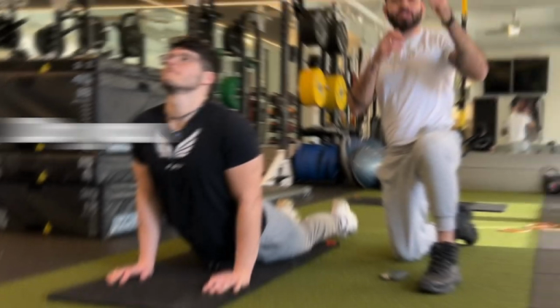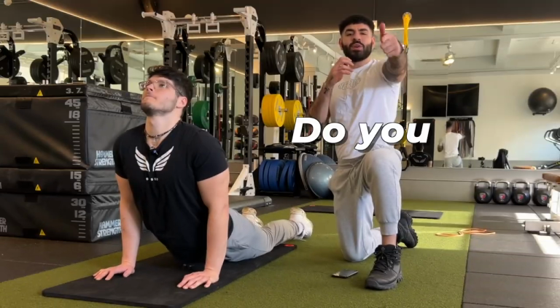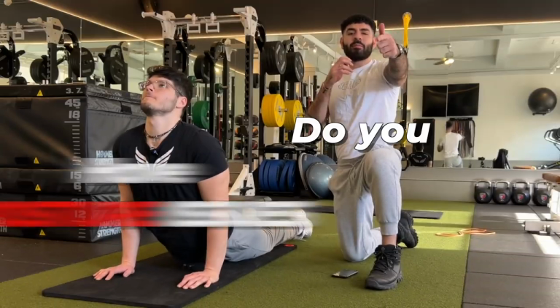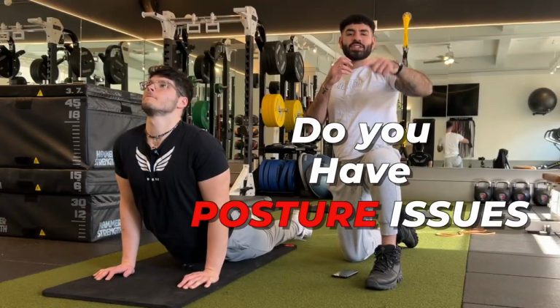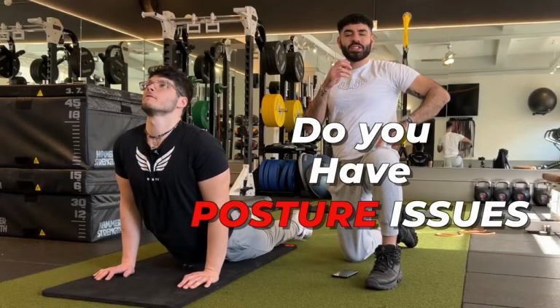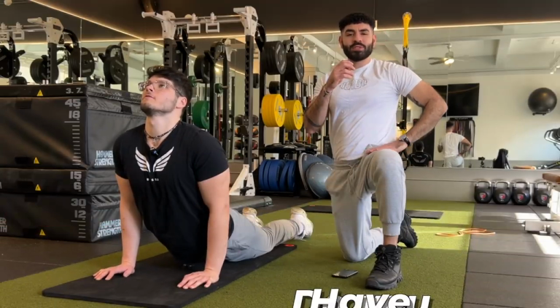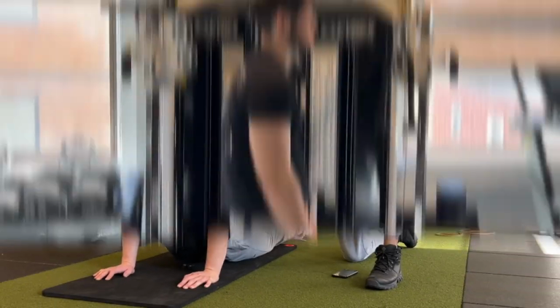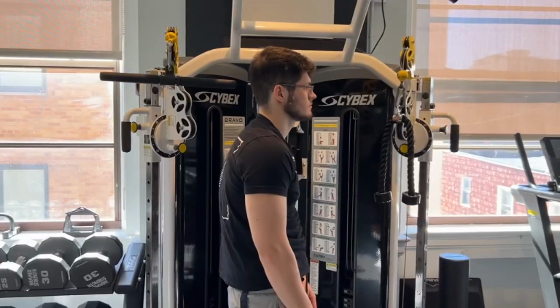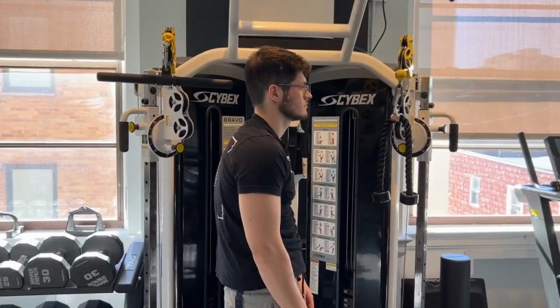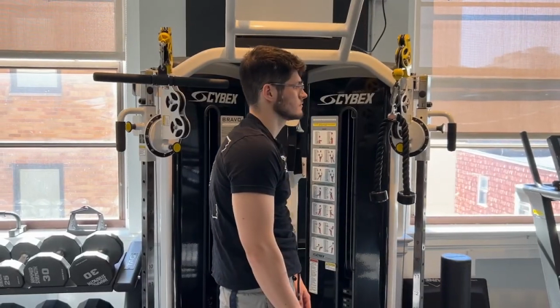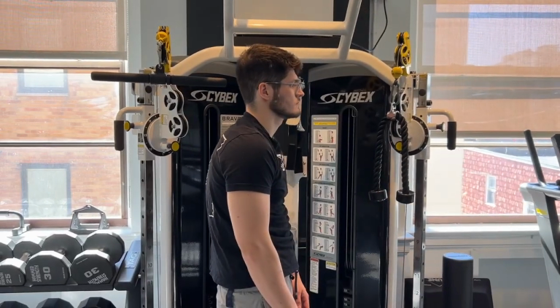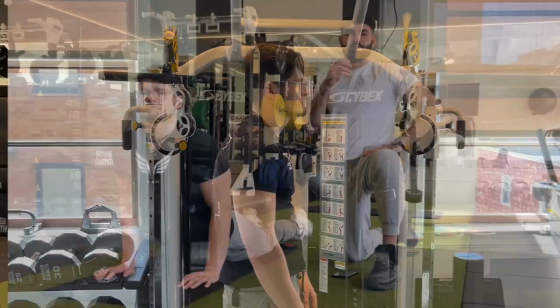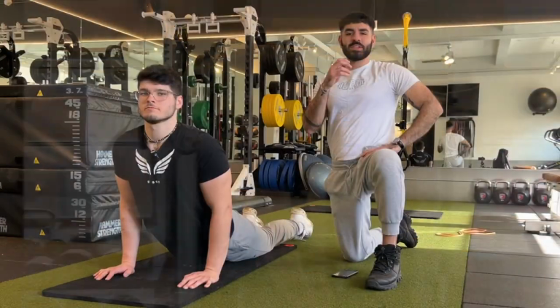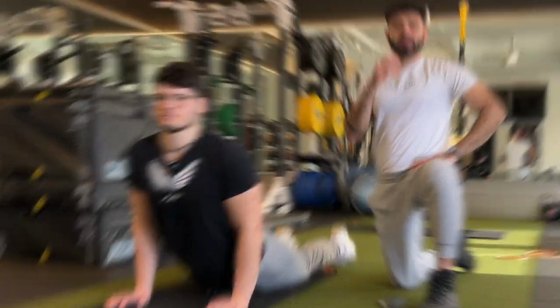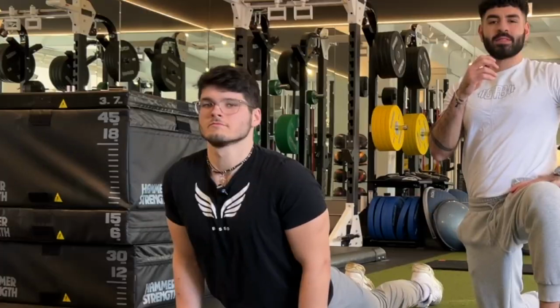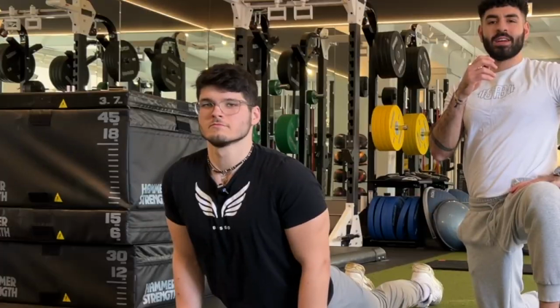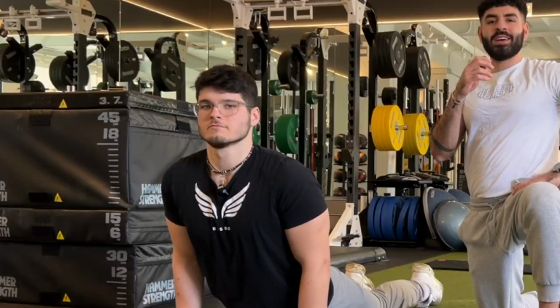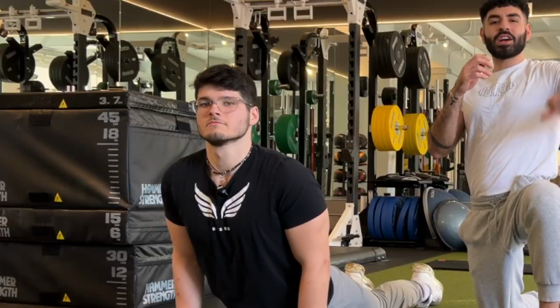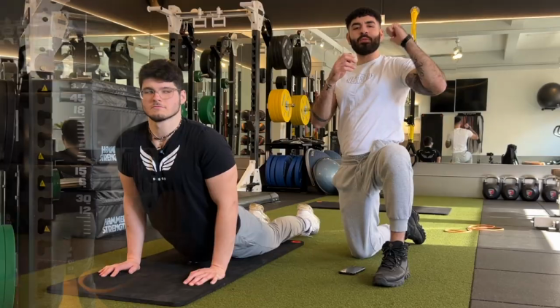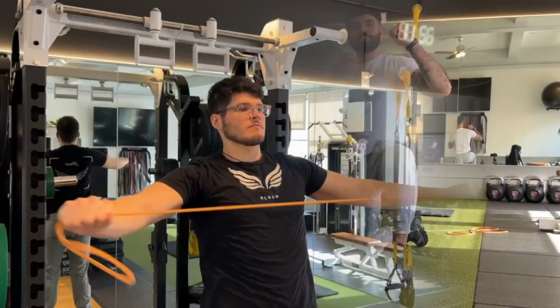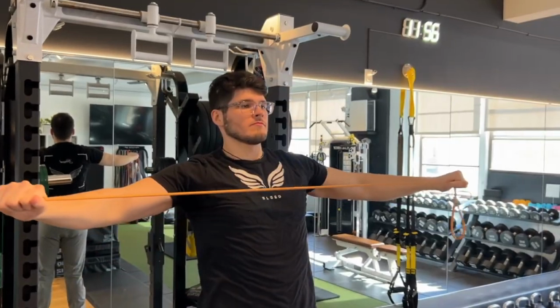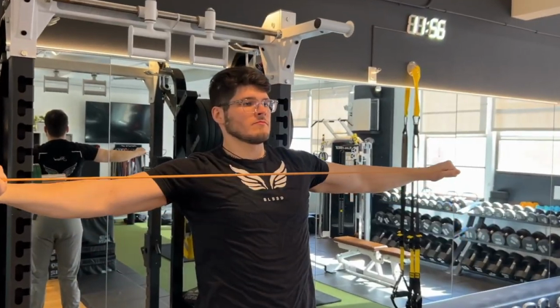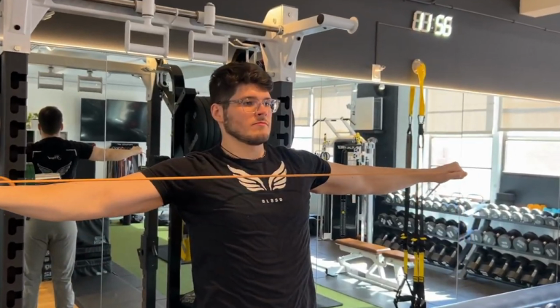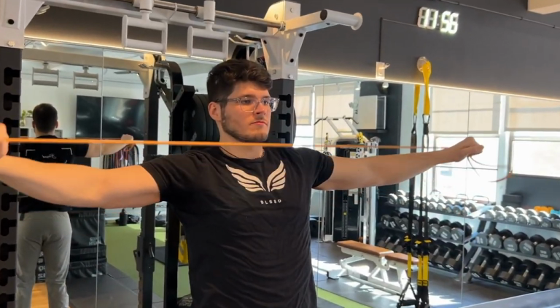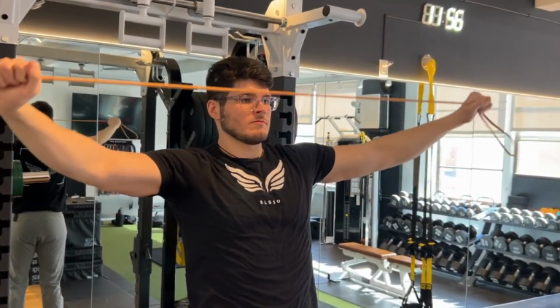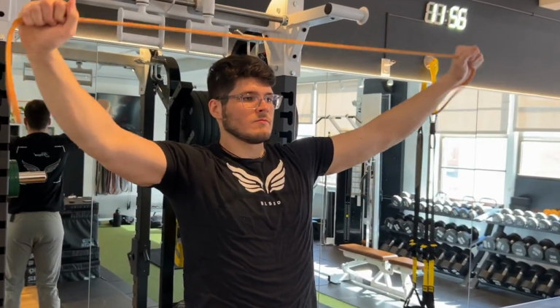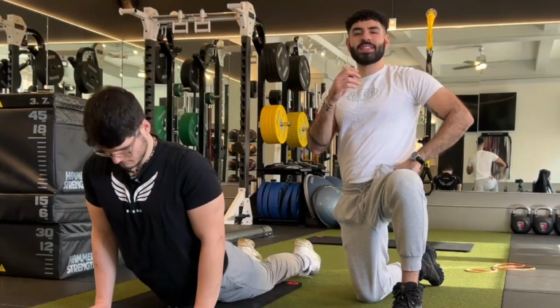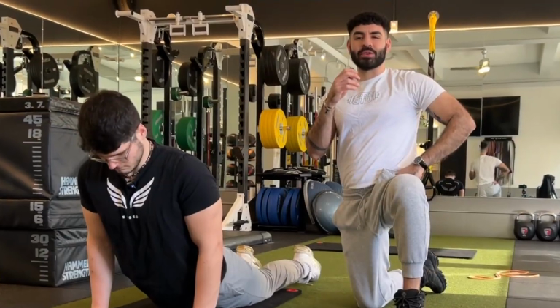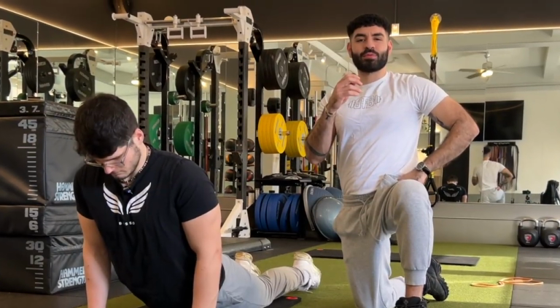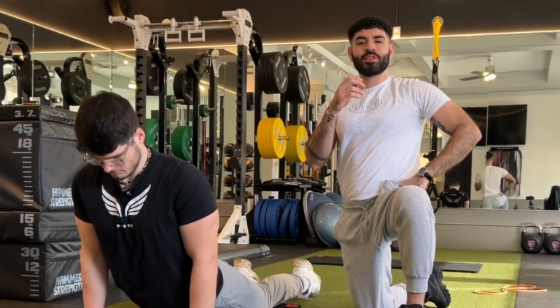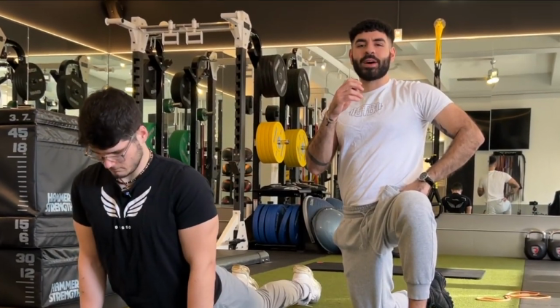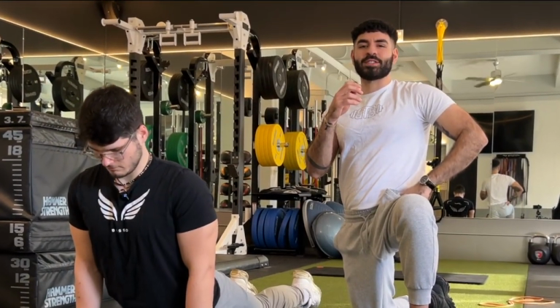Do you have posture issues that are stopping you from being taller? Come with us through a guided stretch routine that'll improve your posture.